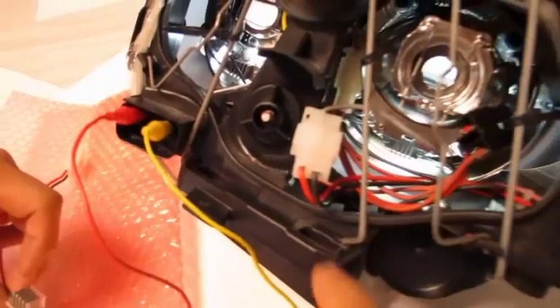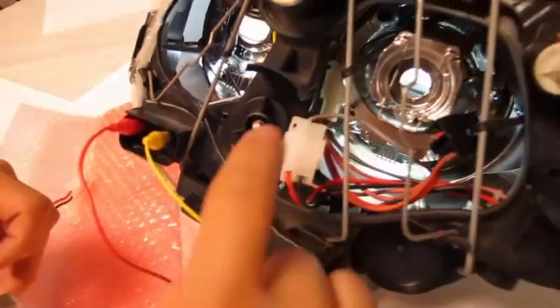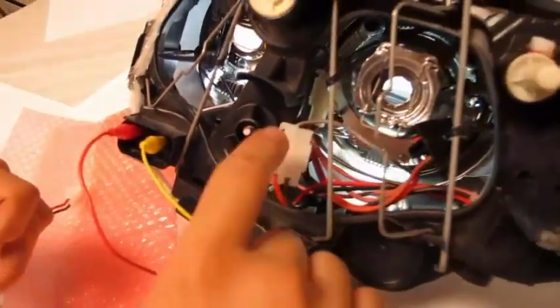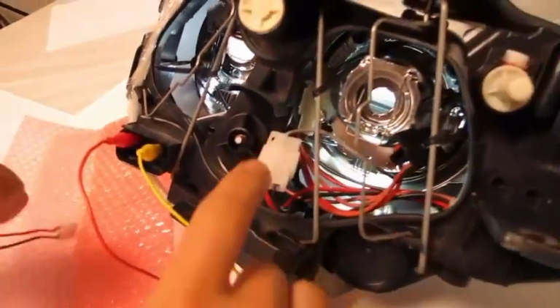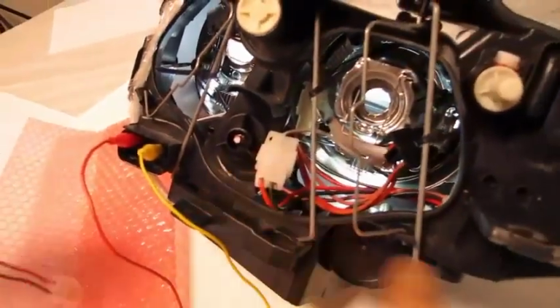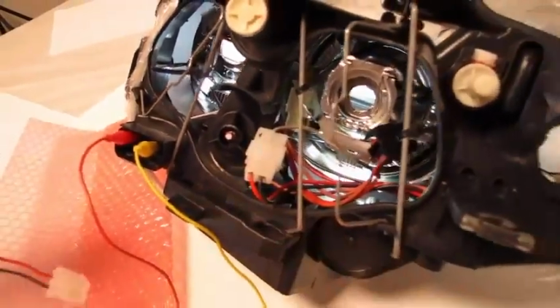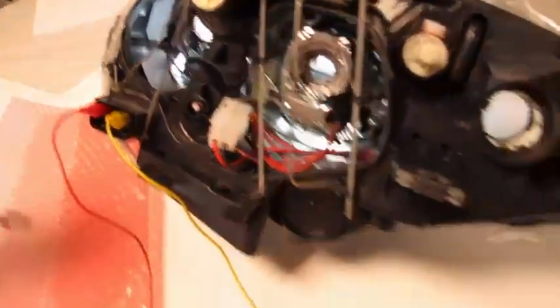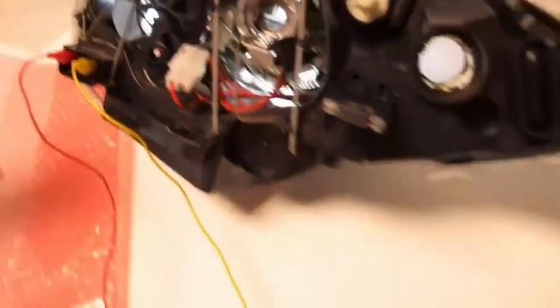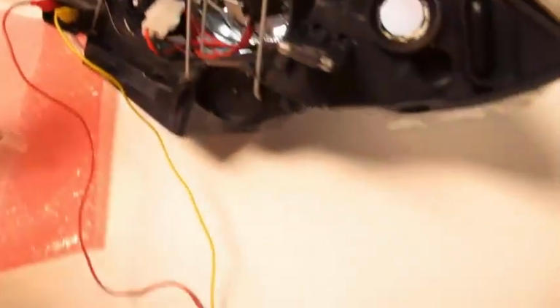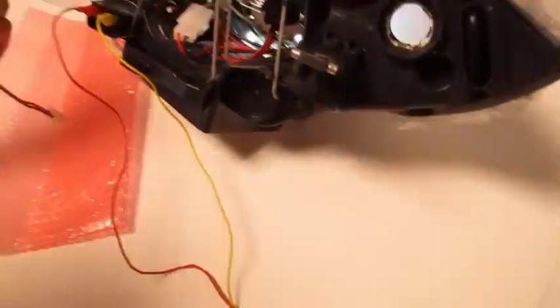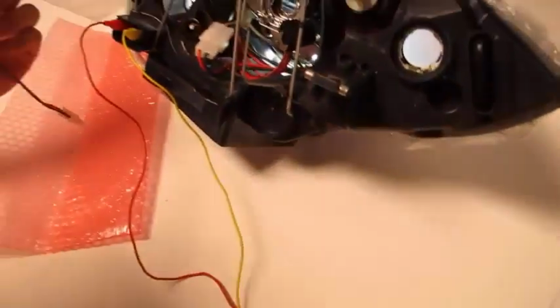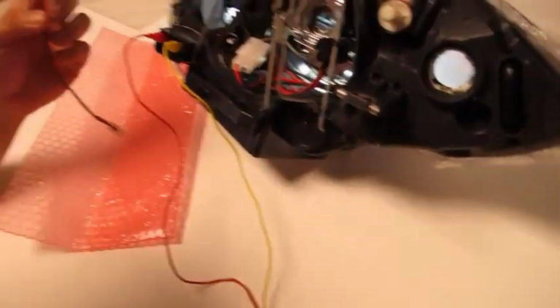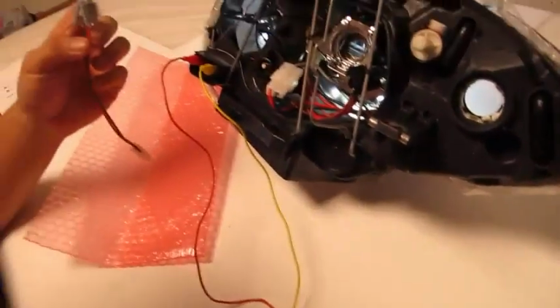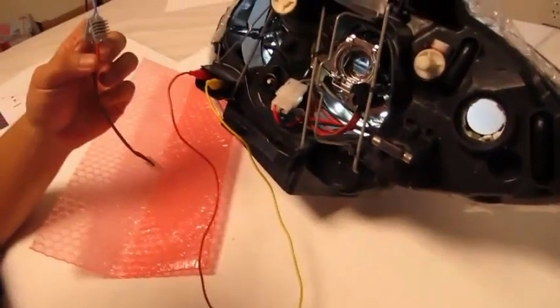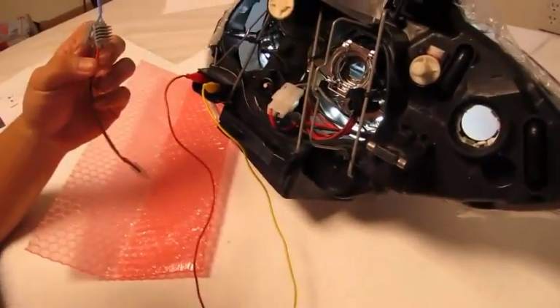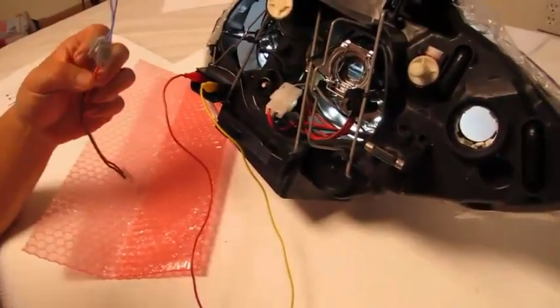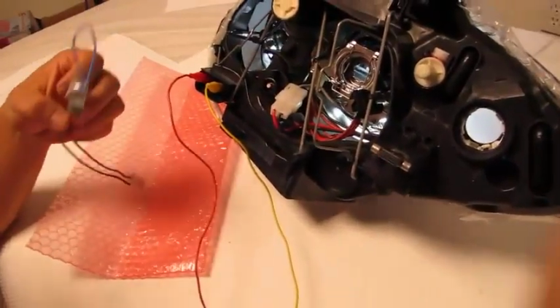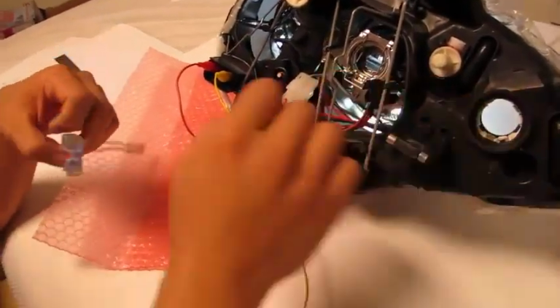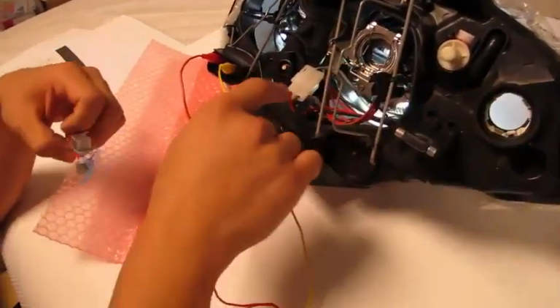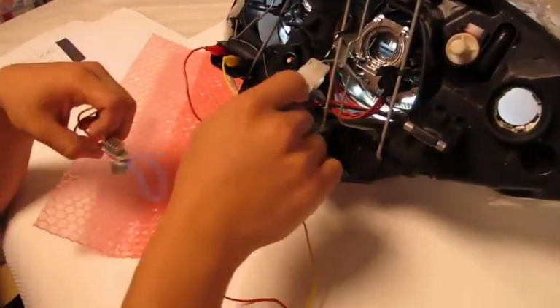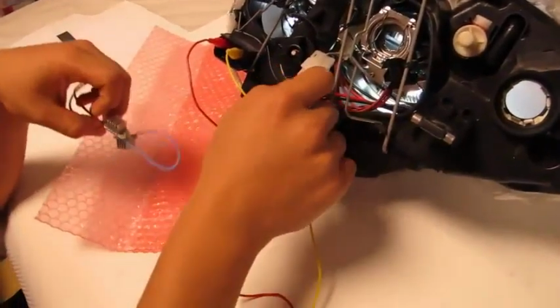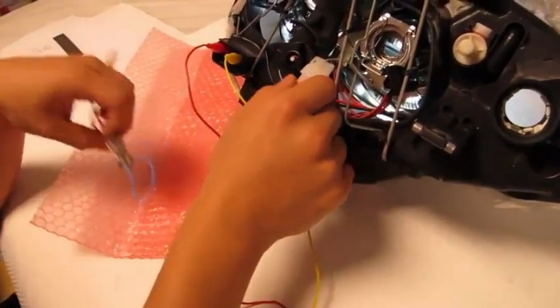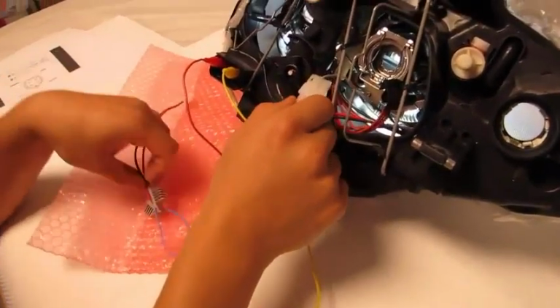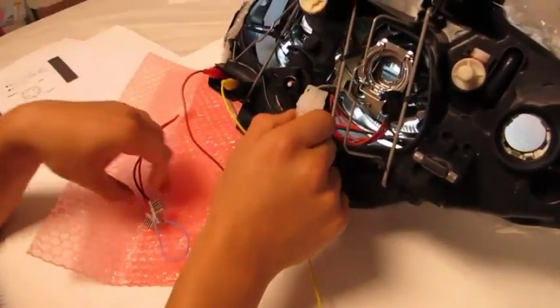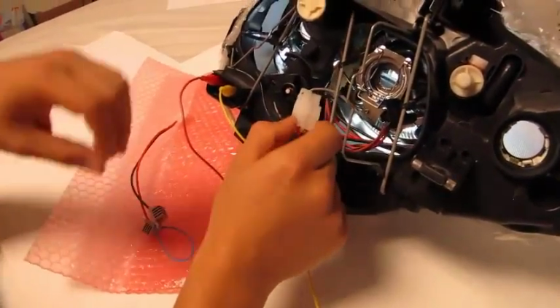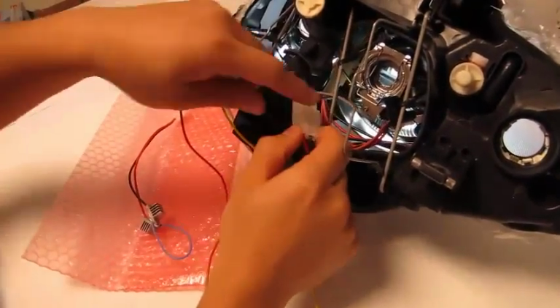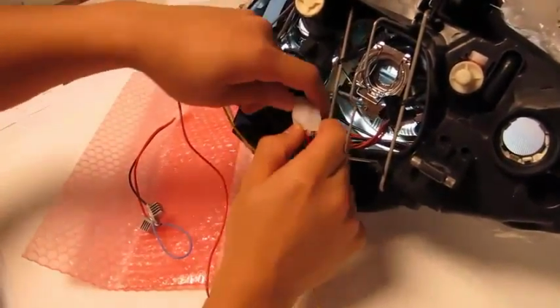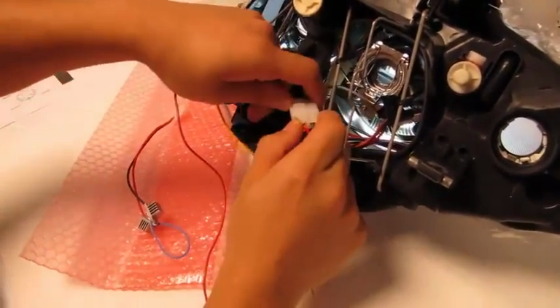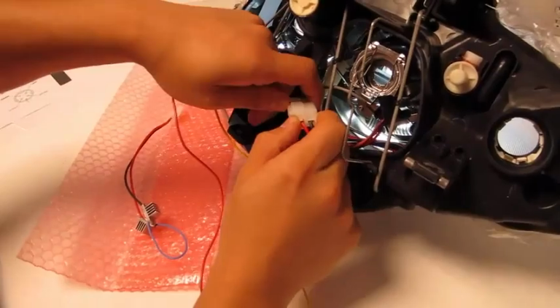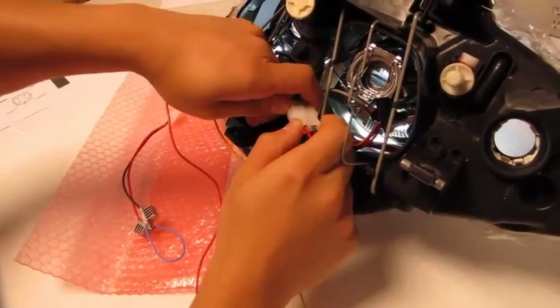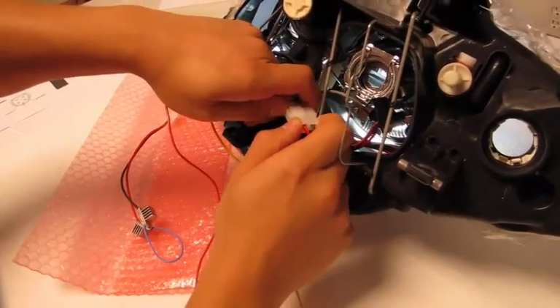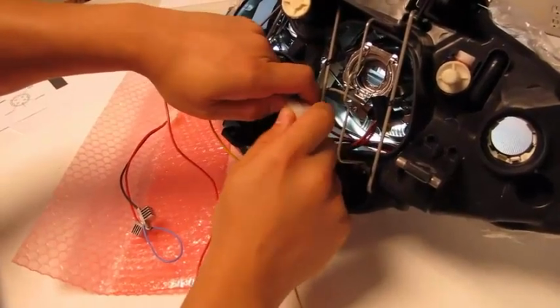I'll be using these connections to test the brand new replacement. So I'm powering this down and unplugging it.